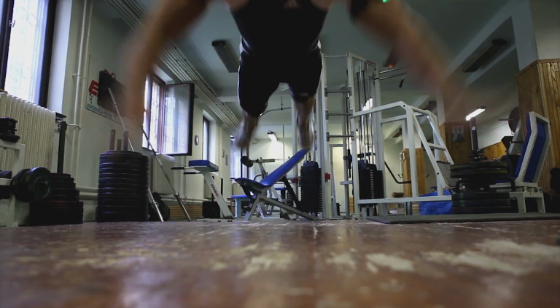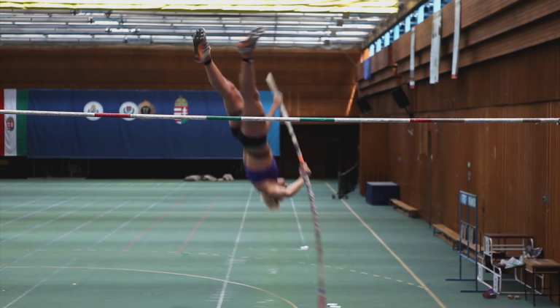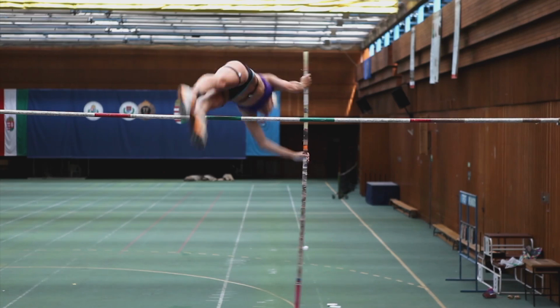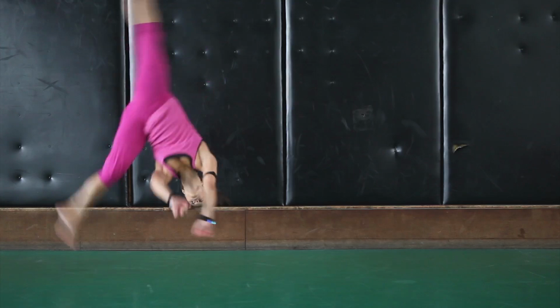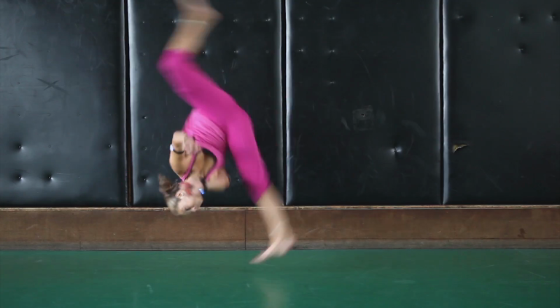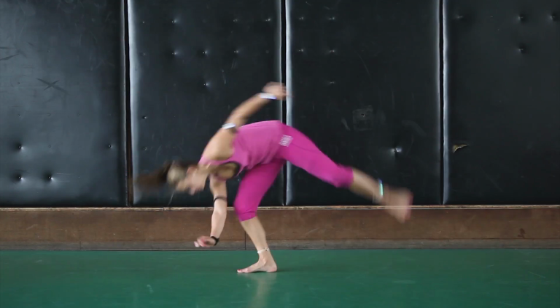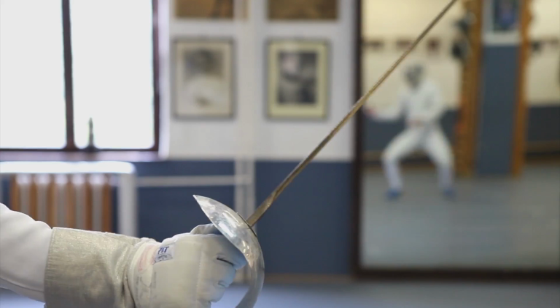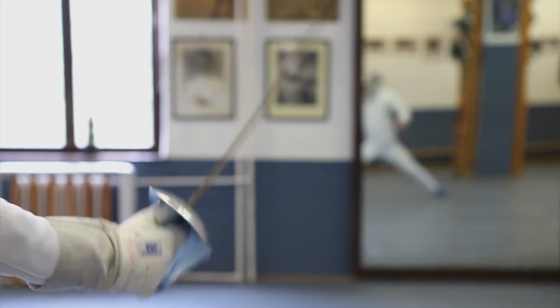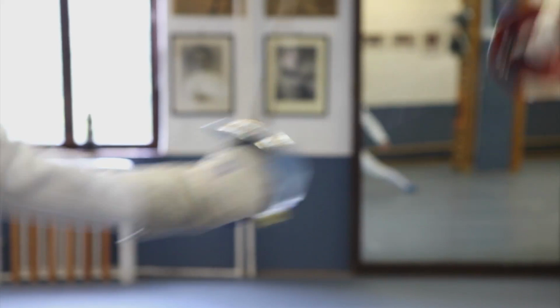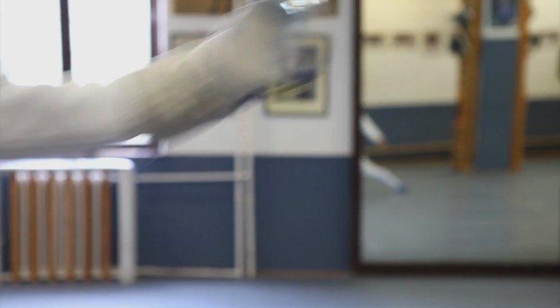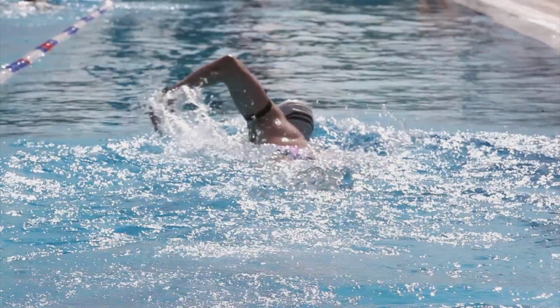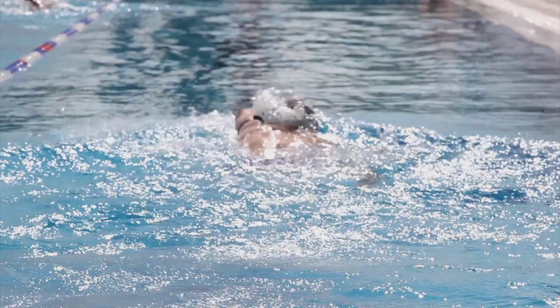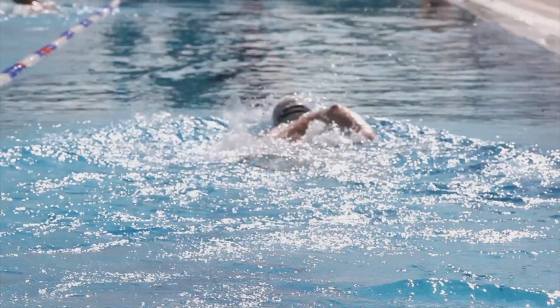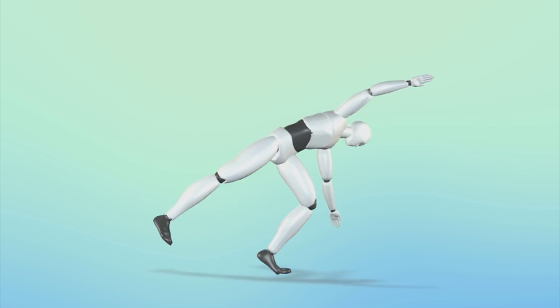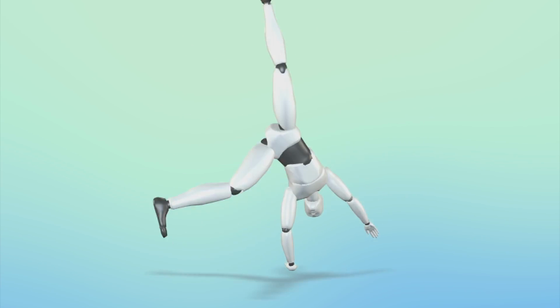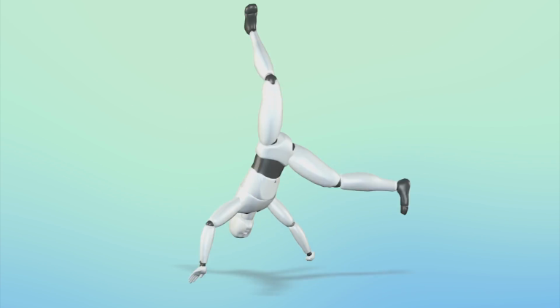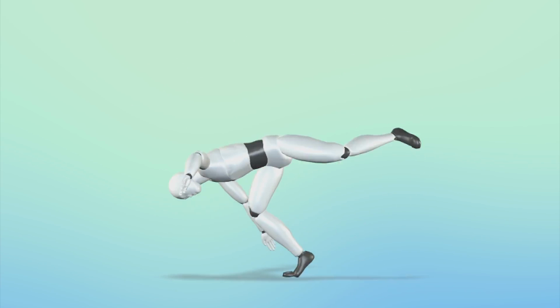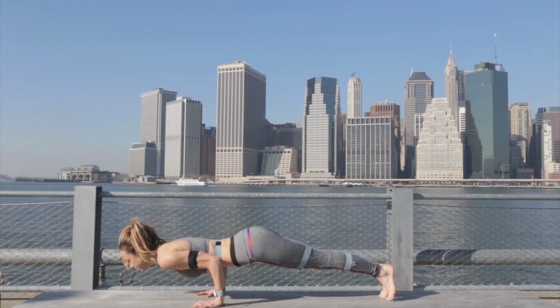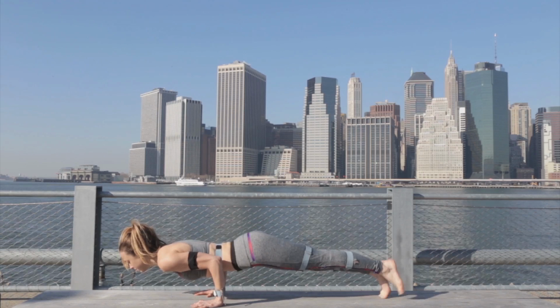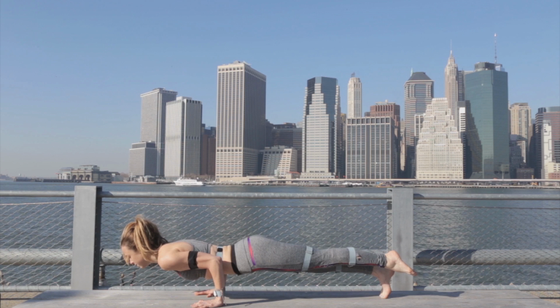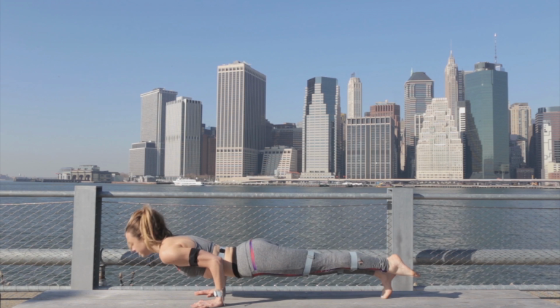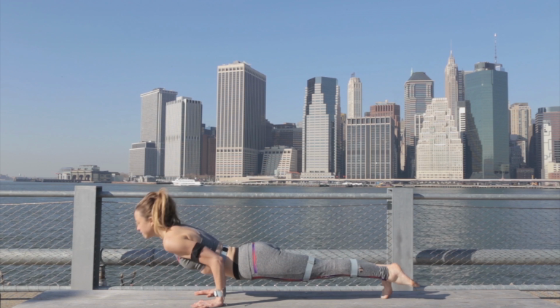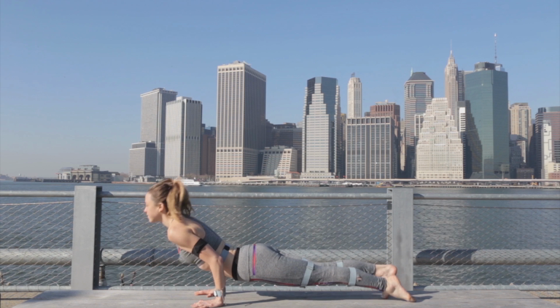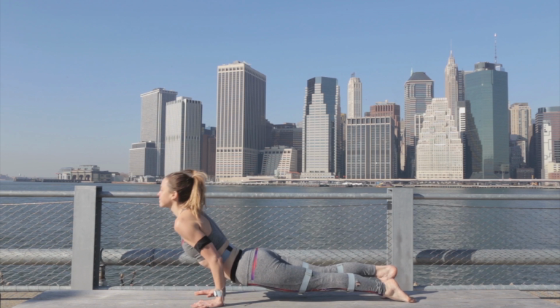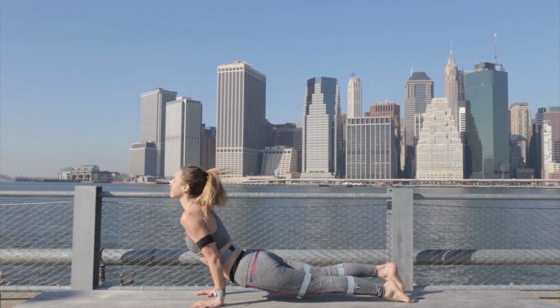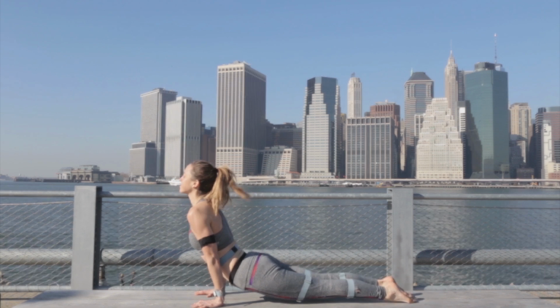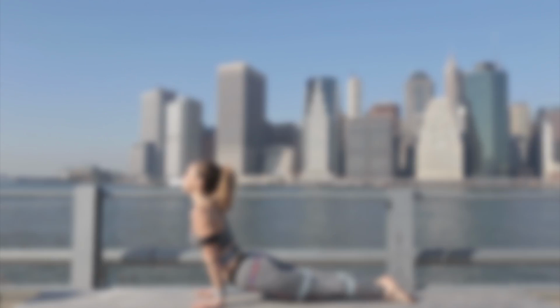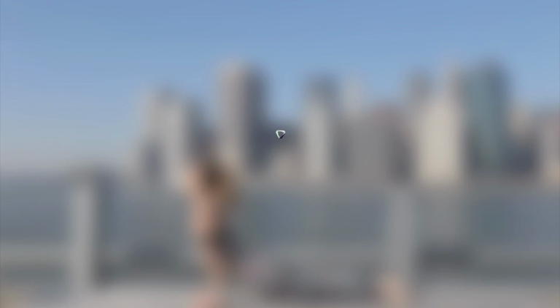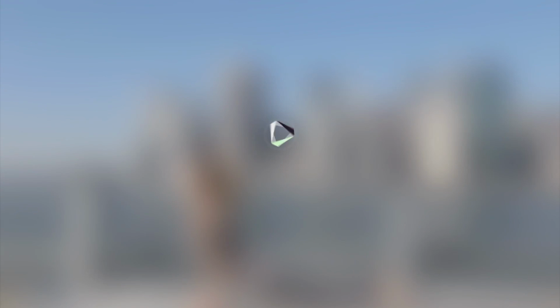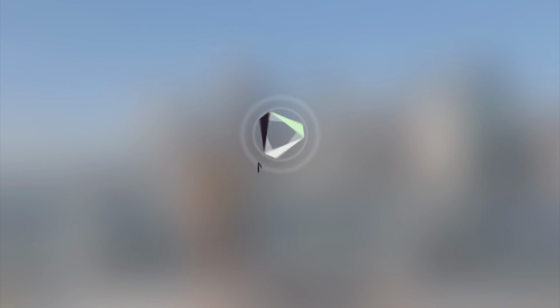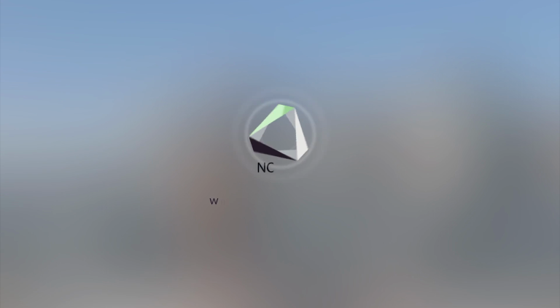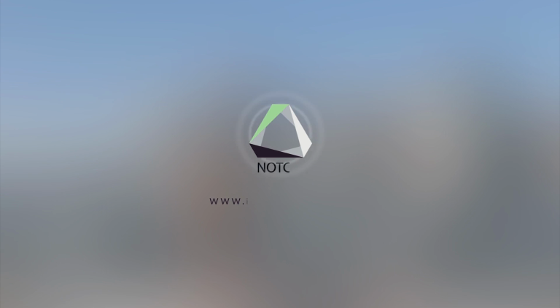Join the movement that transforms the way we move. Notch. Welcome to the new dimension.